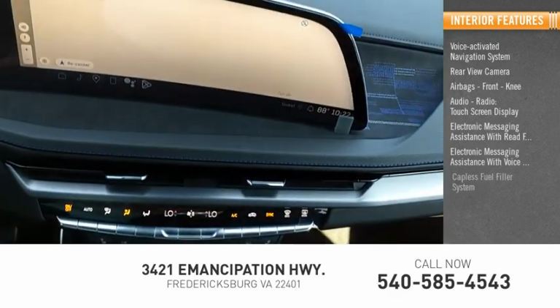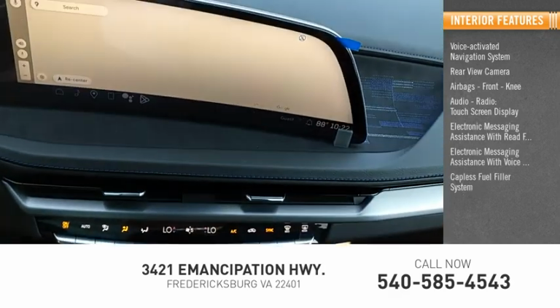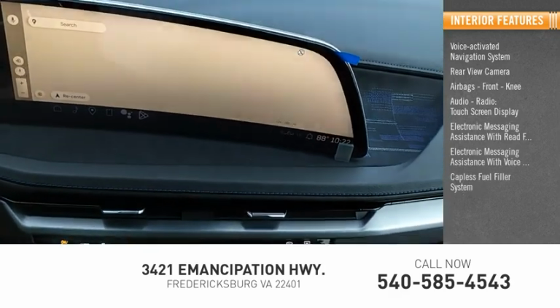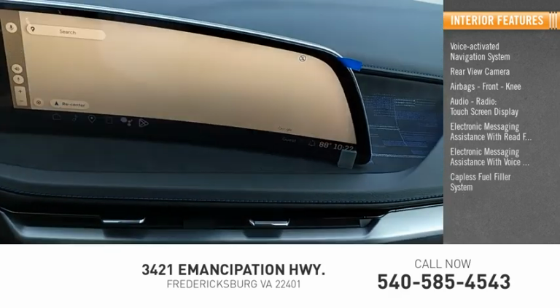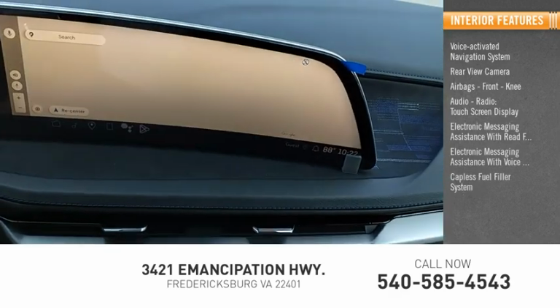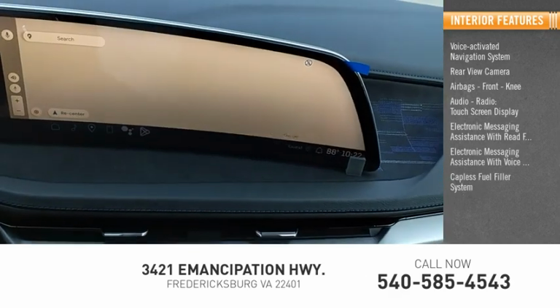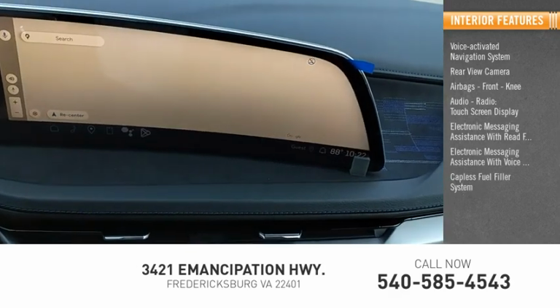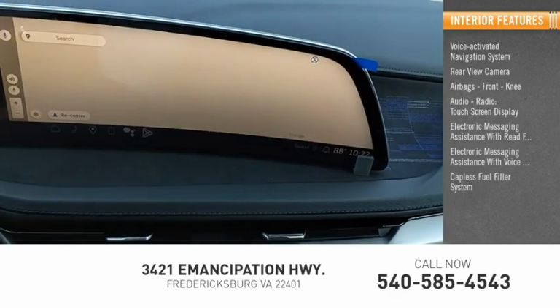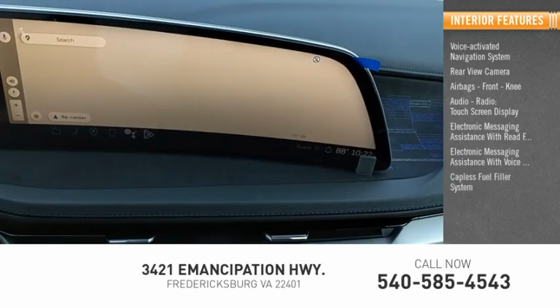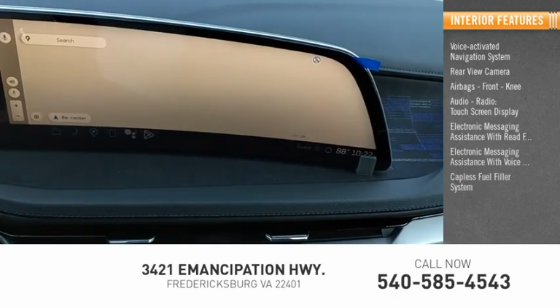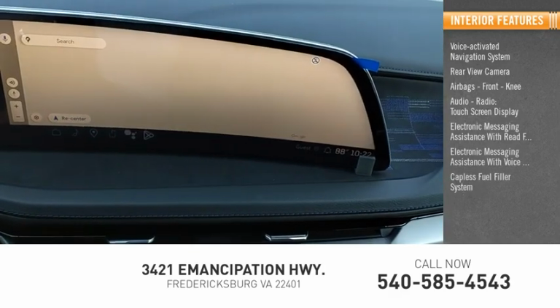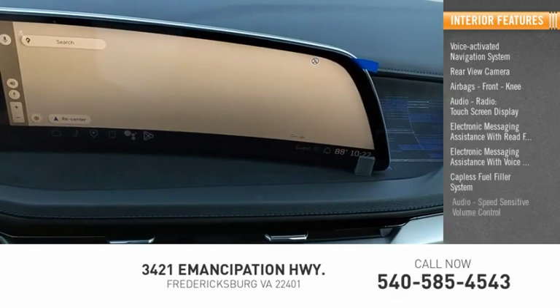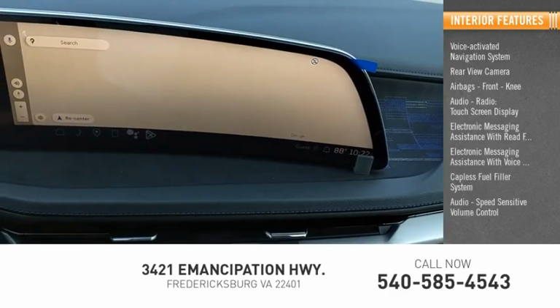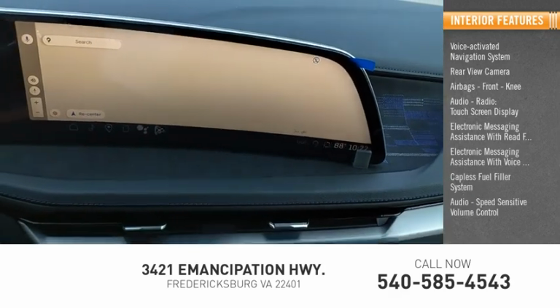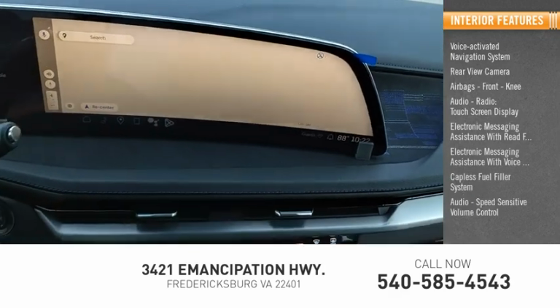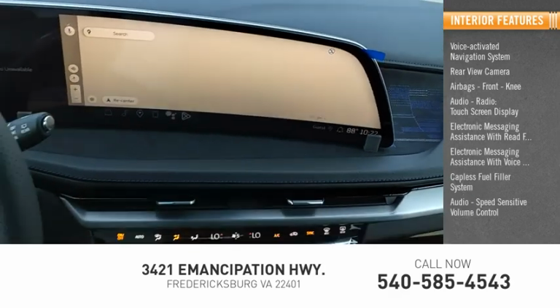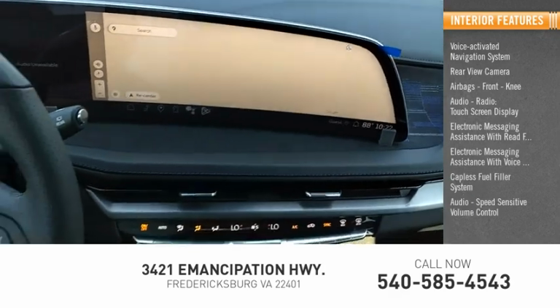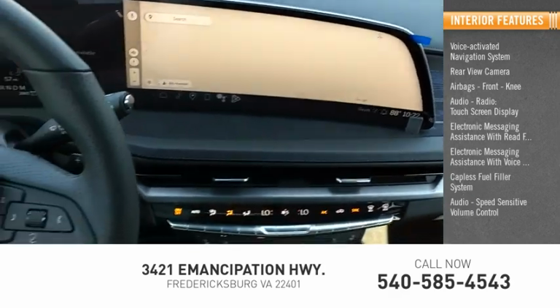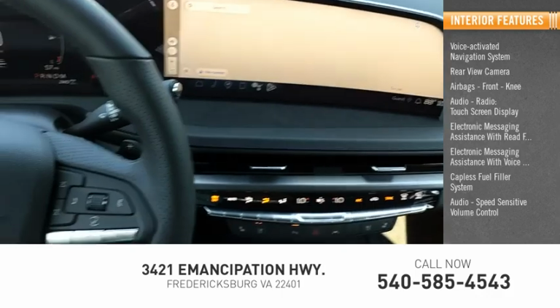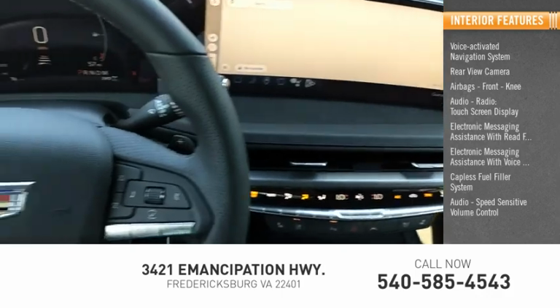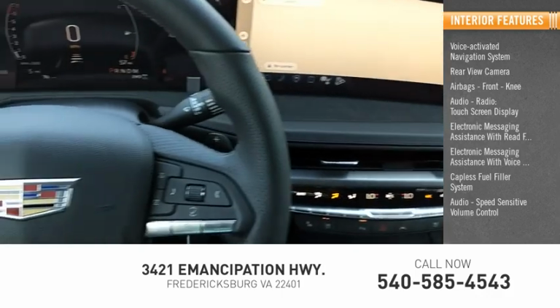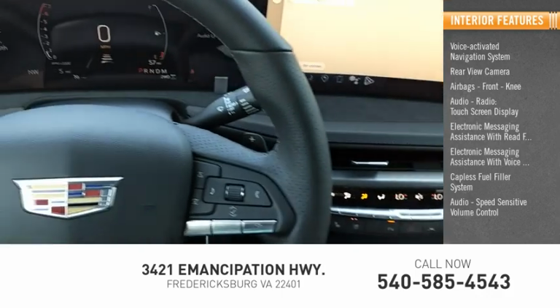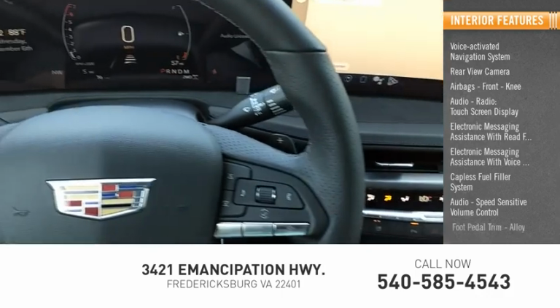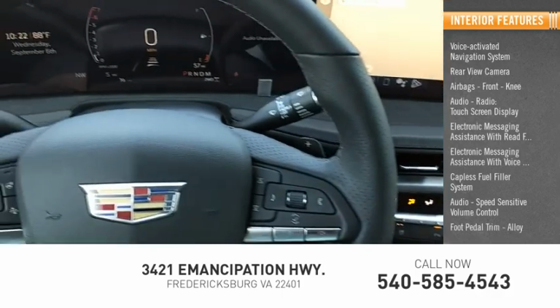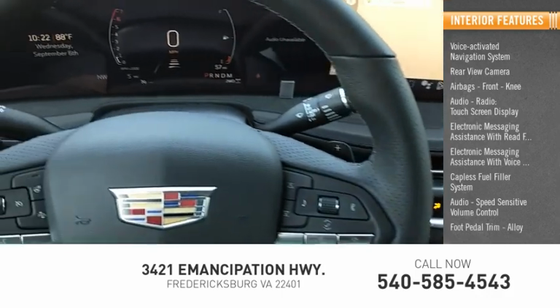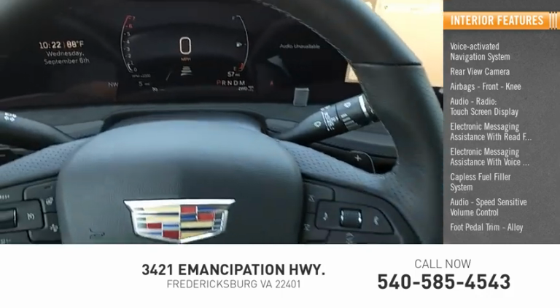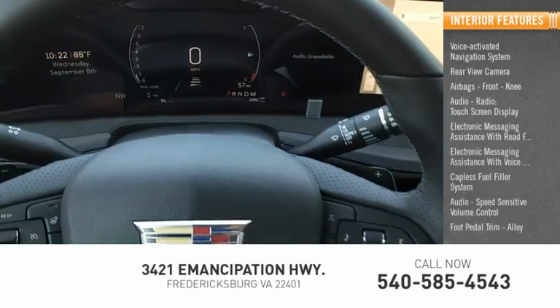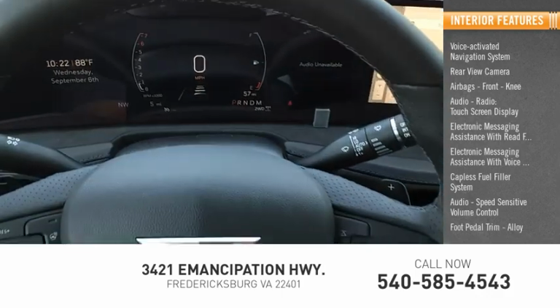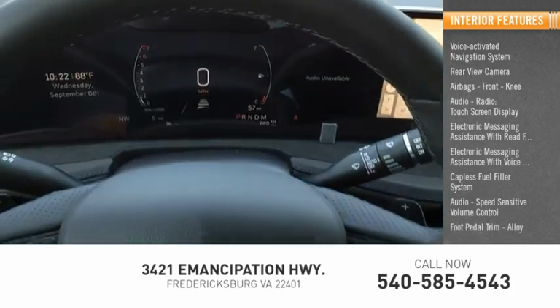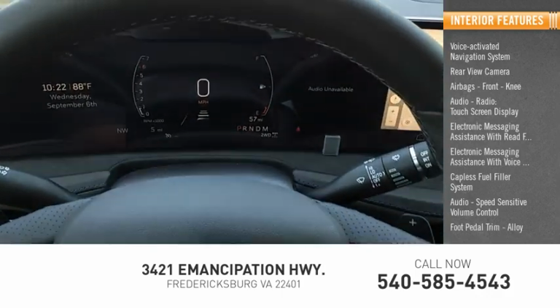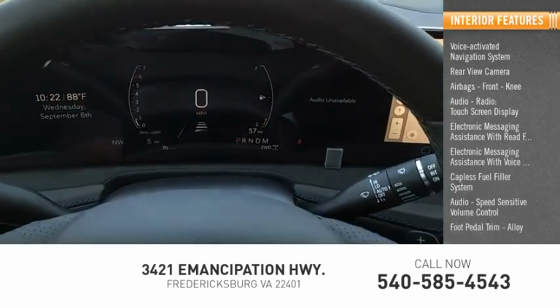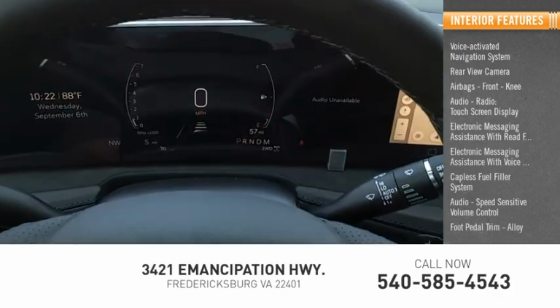Additional features include a capless fuel filler system, audio speed-sensitive volume control, foot pedal trim alloy.